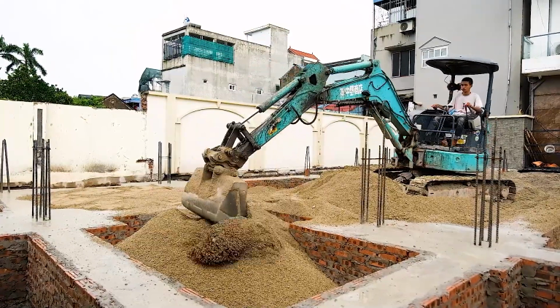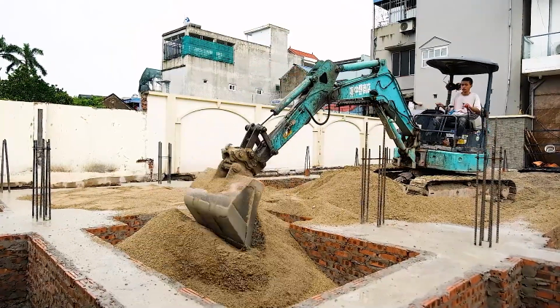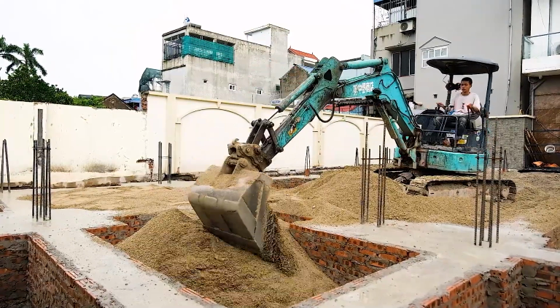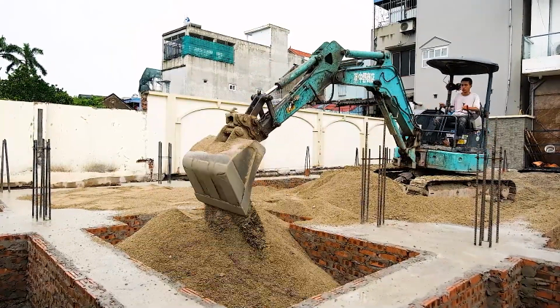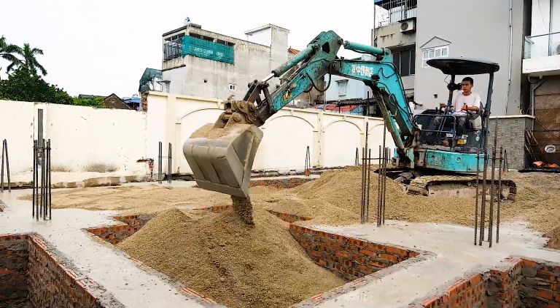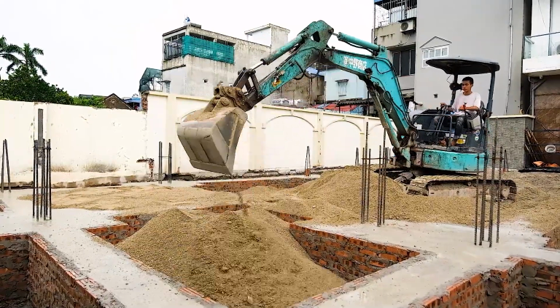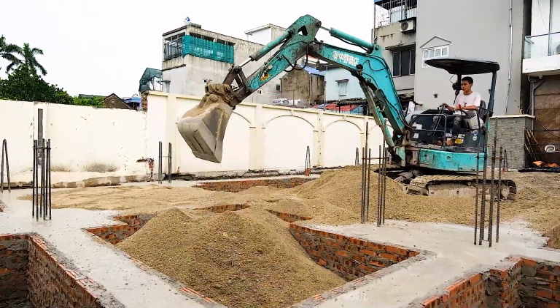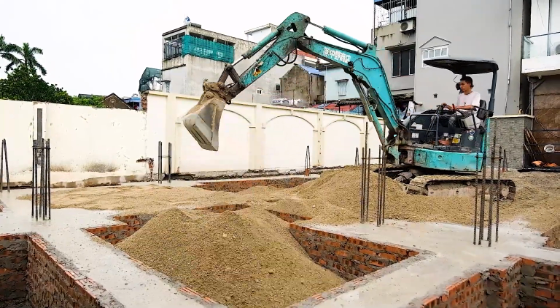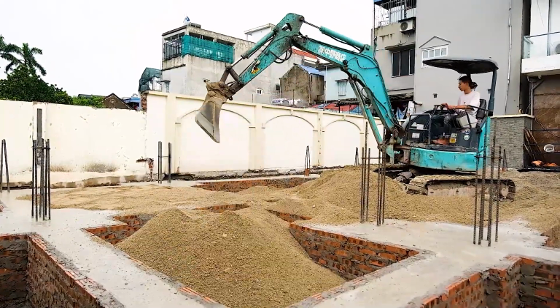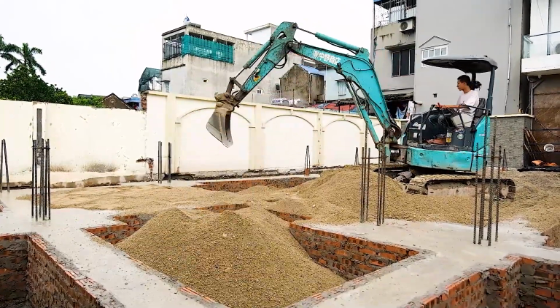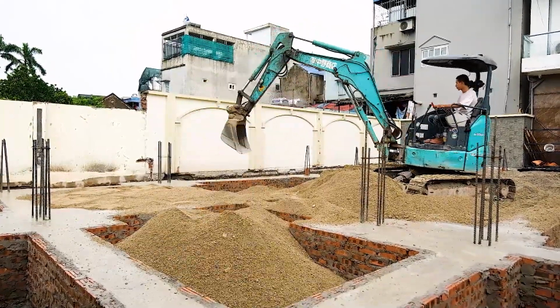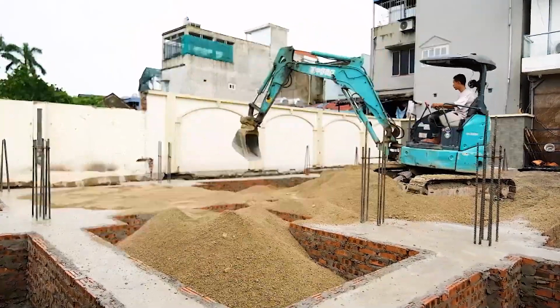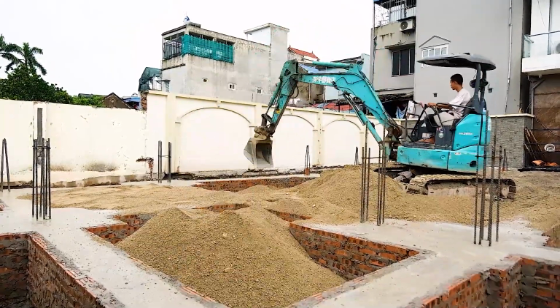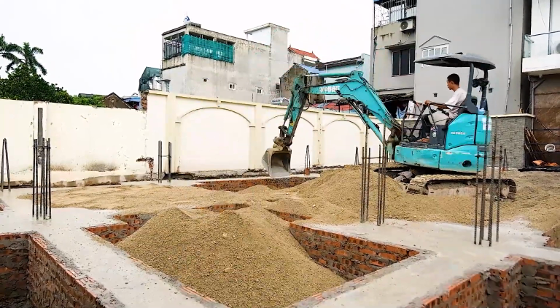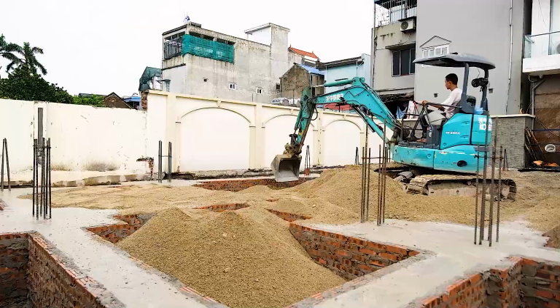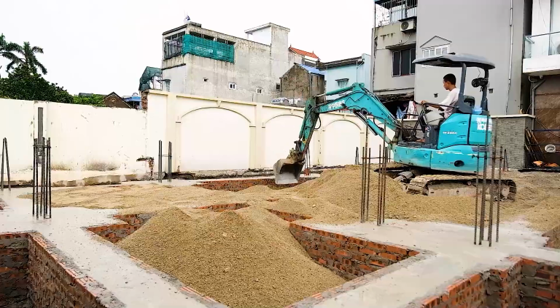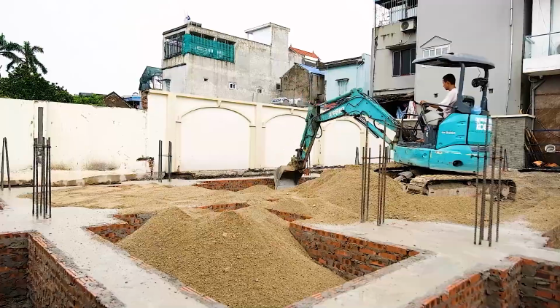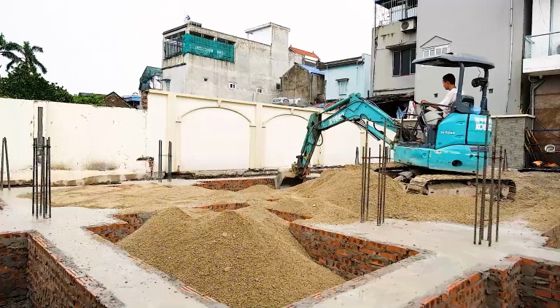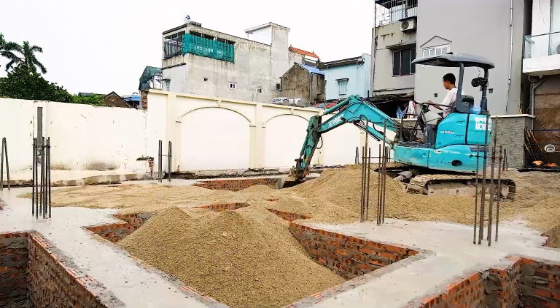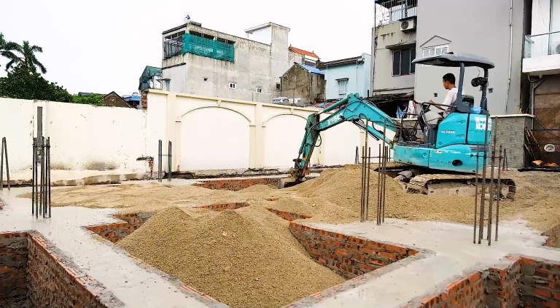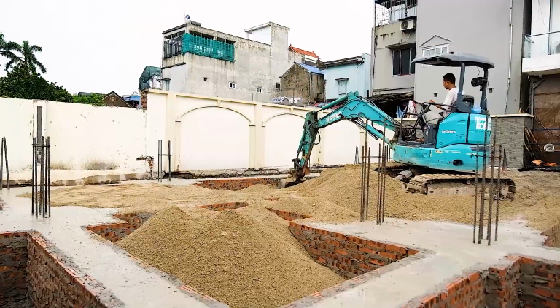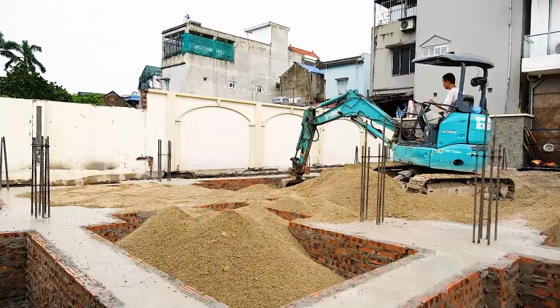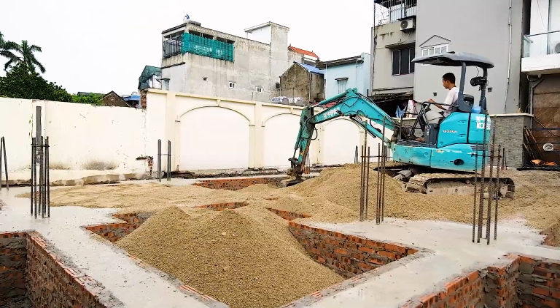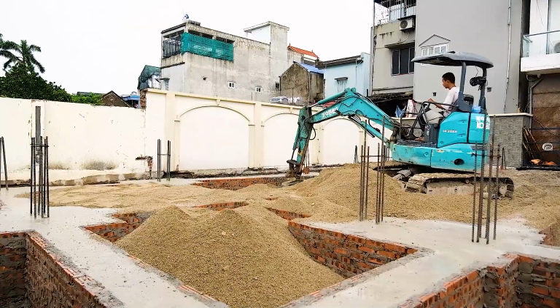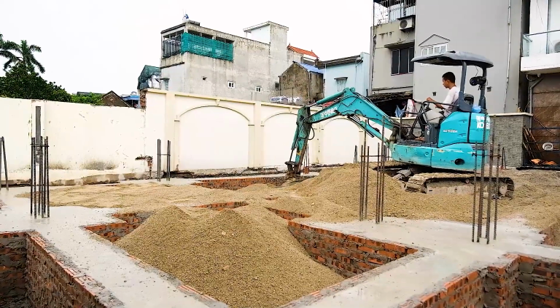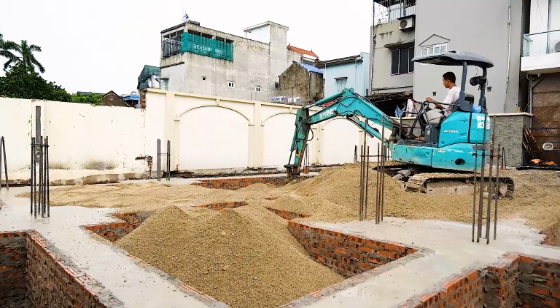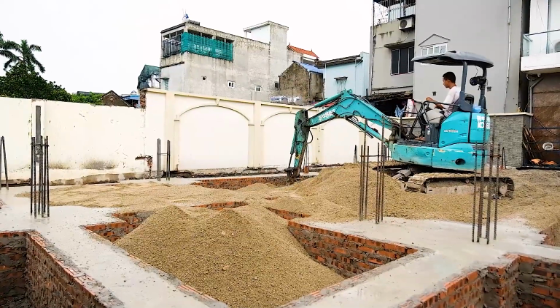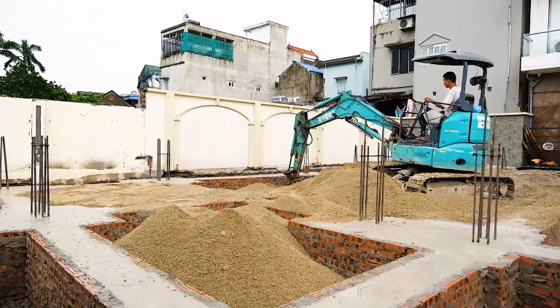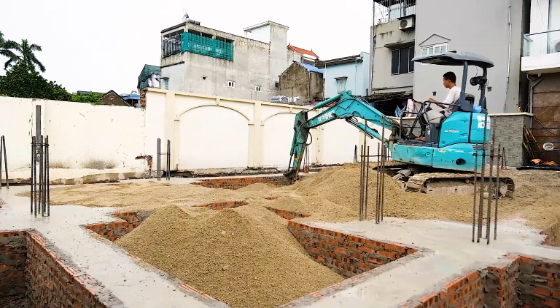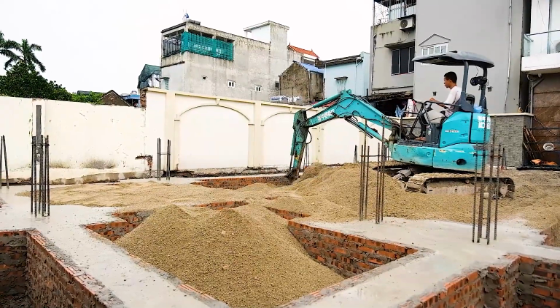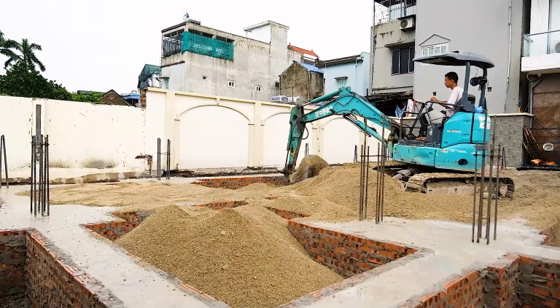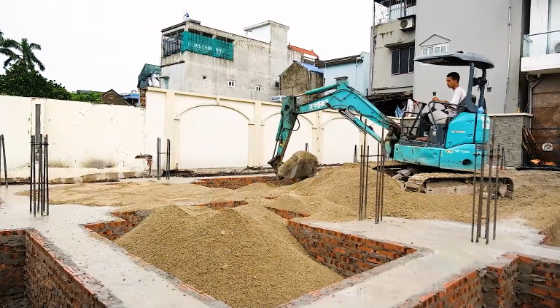Prepping for concrete pads. Weather's good. We'll start pouring tomorrow or the next day.